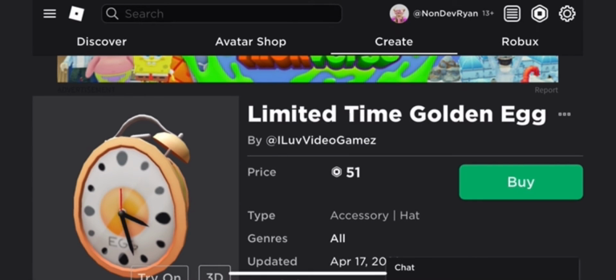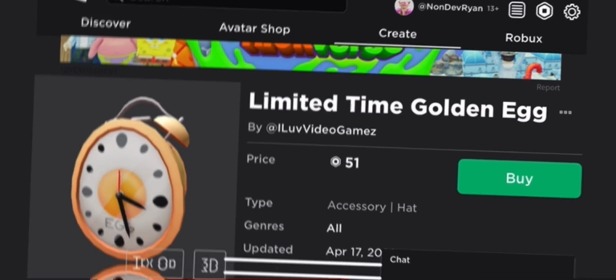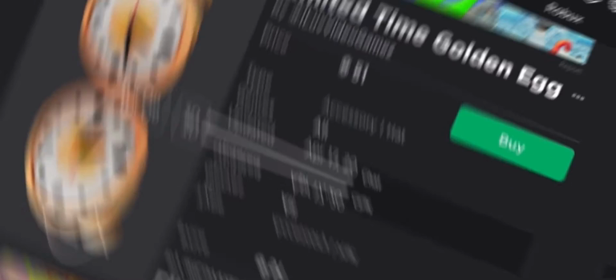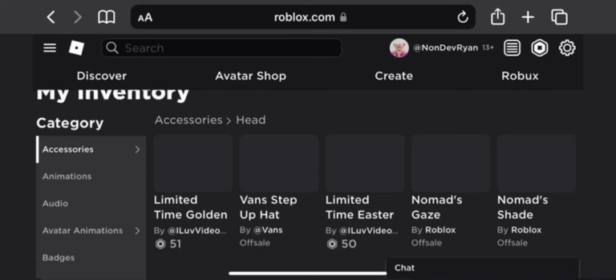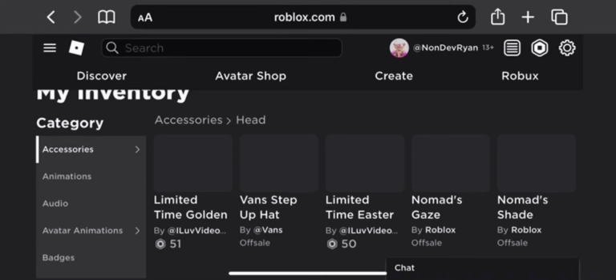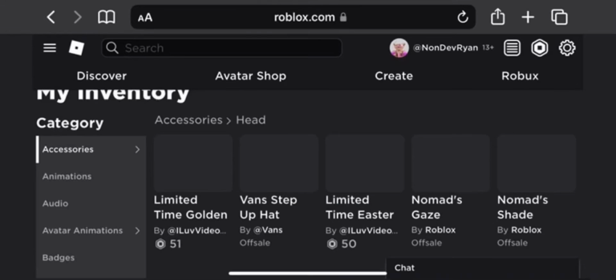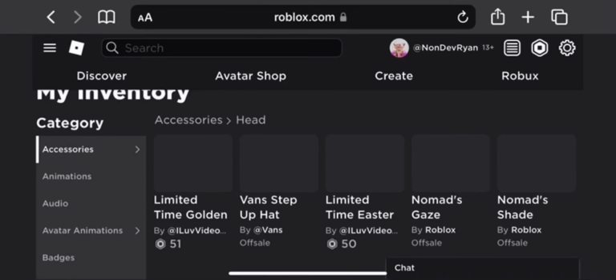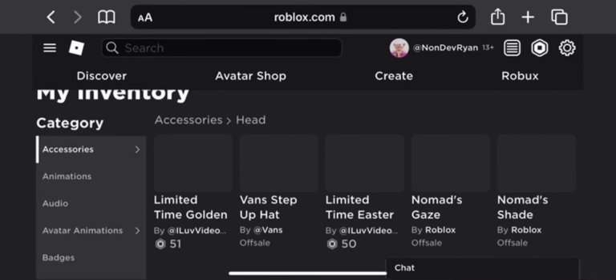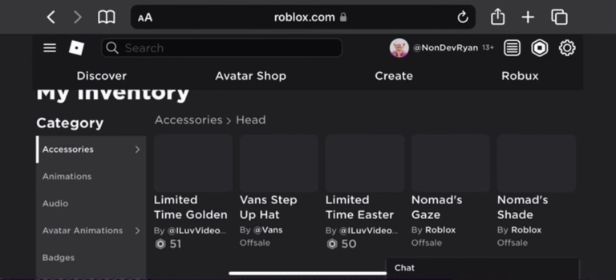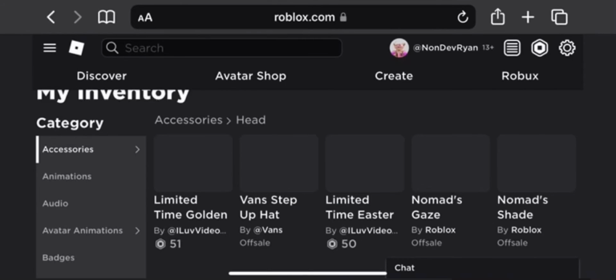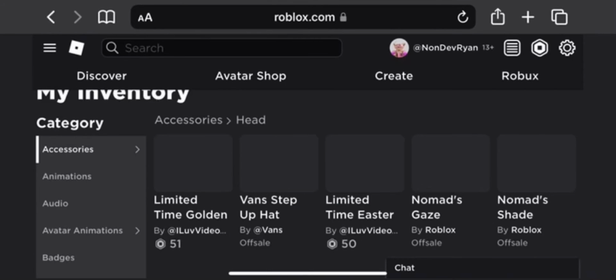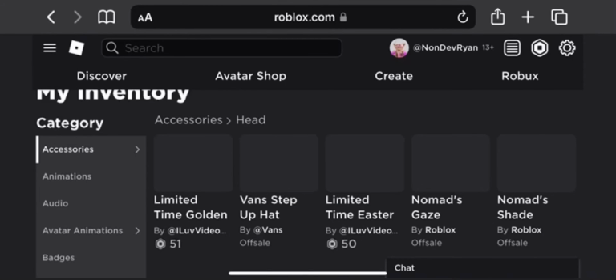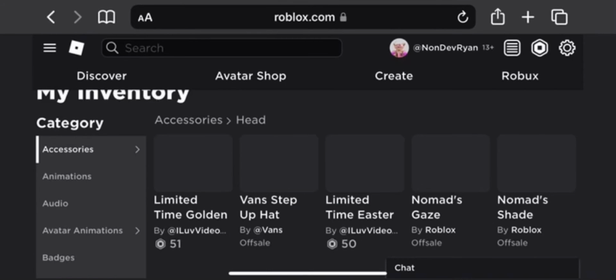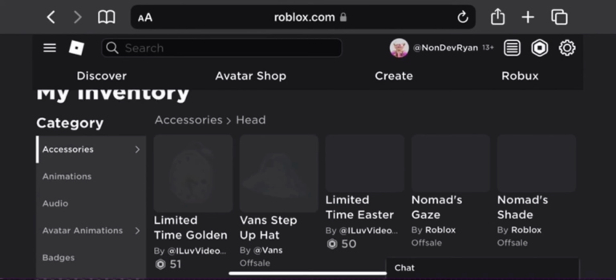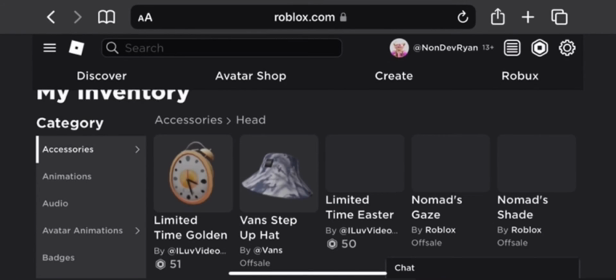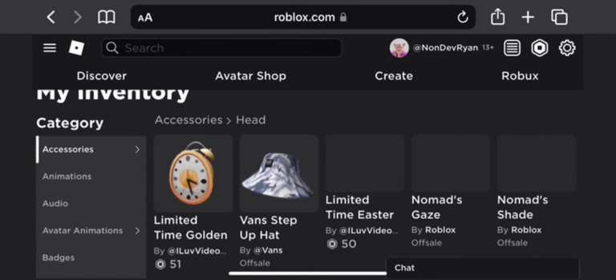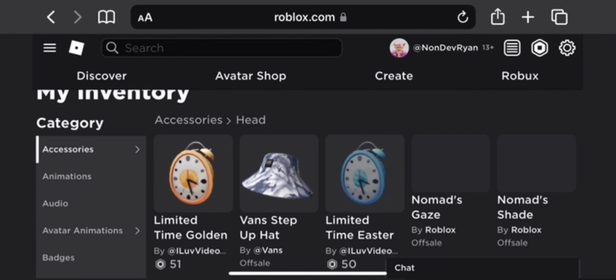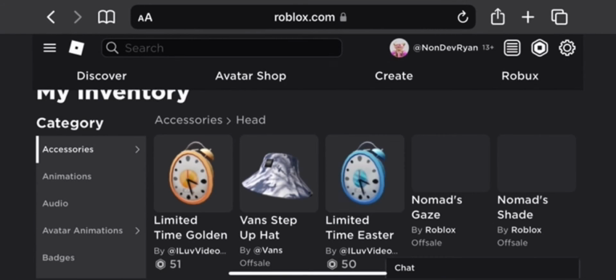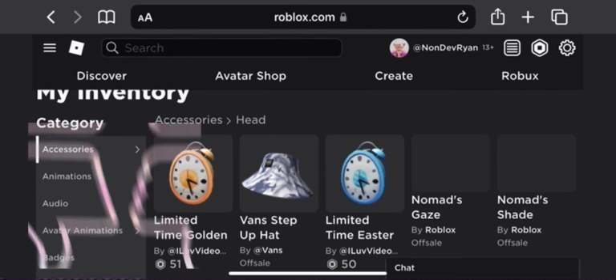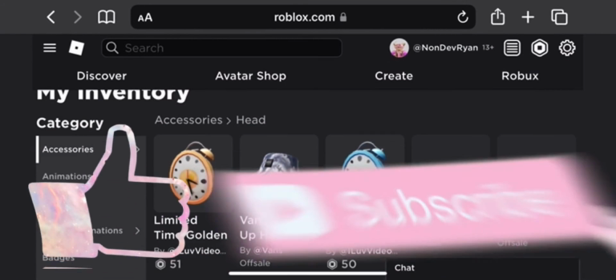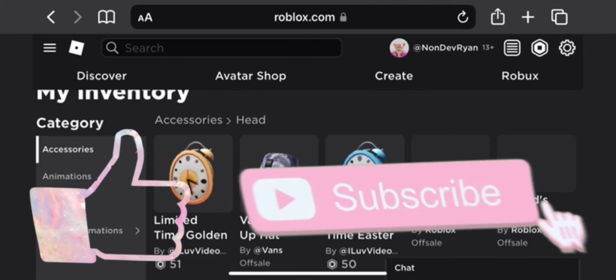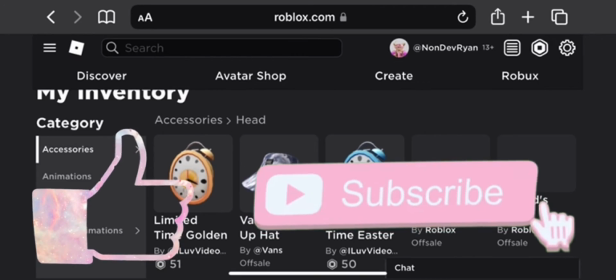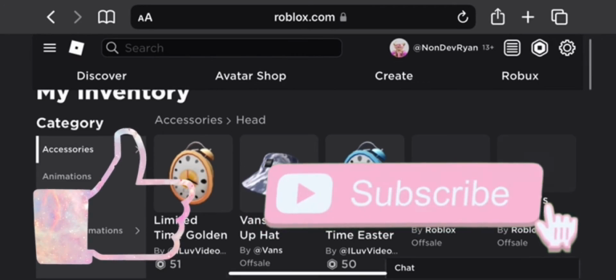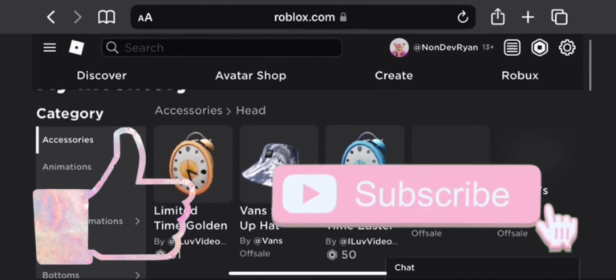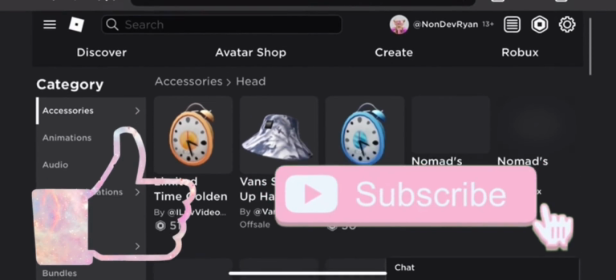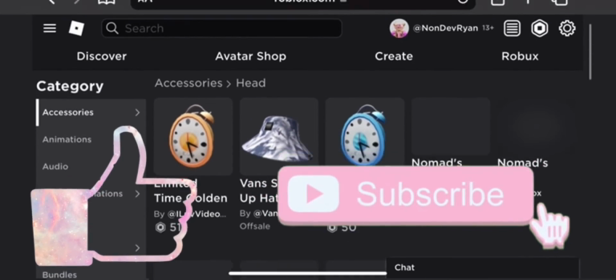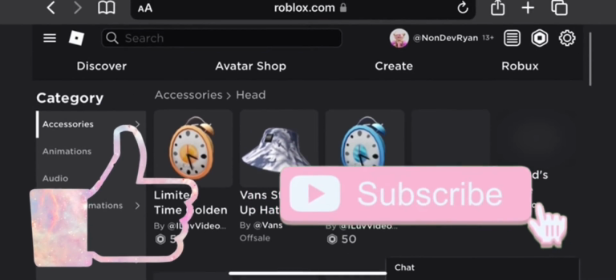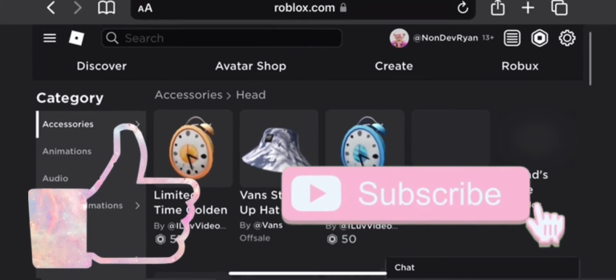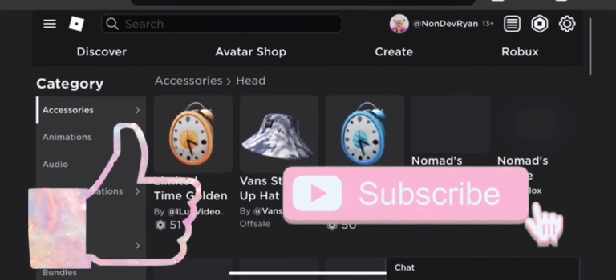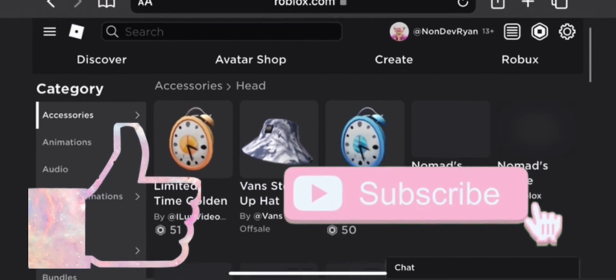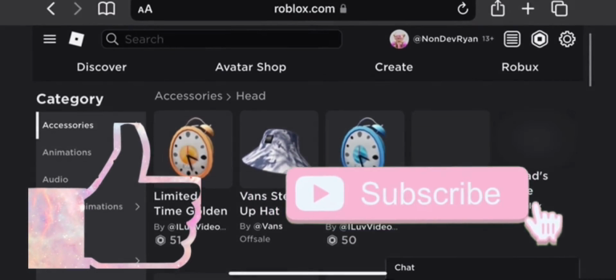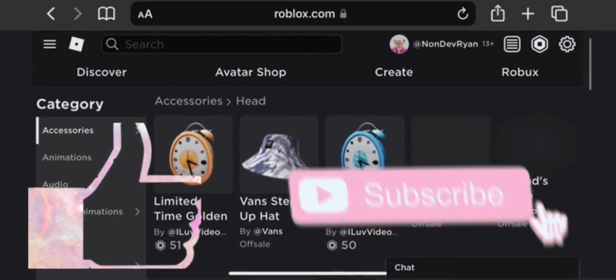All right, let's get into it. It should now appear inside your inventory. It's only 50 Robux — it's pretty cheap. I'll link it in the description like I said.